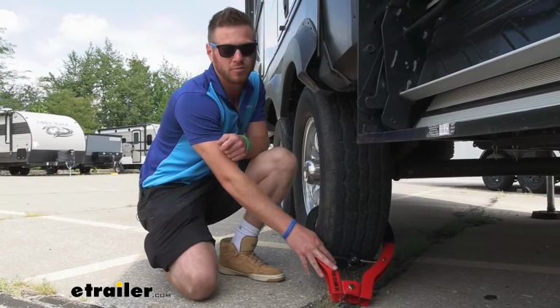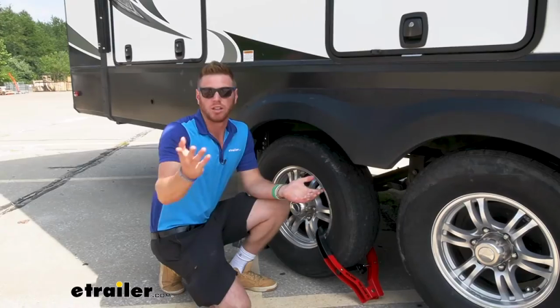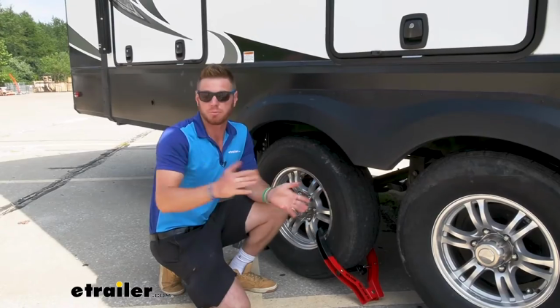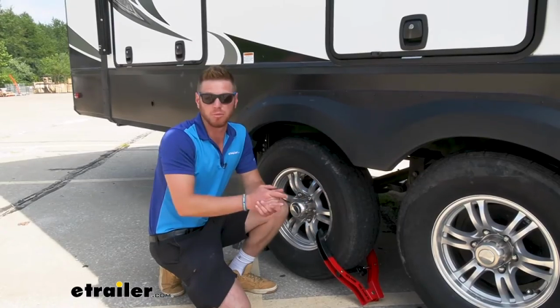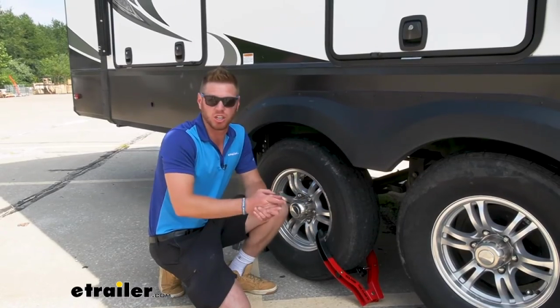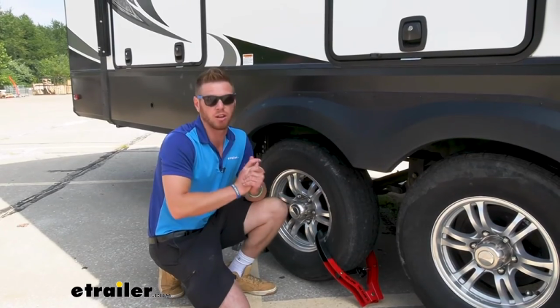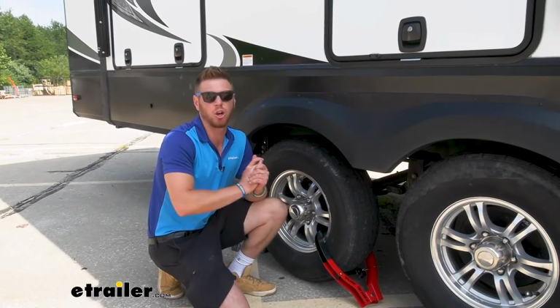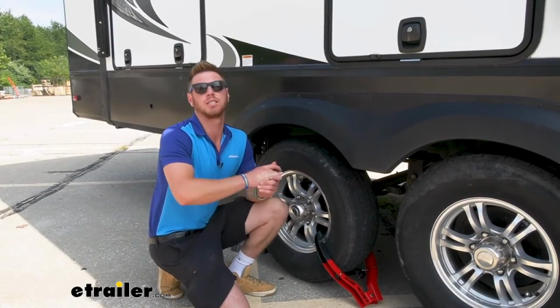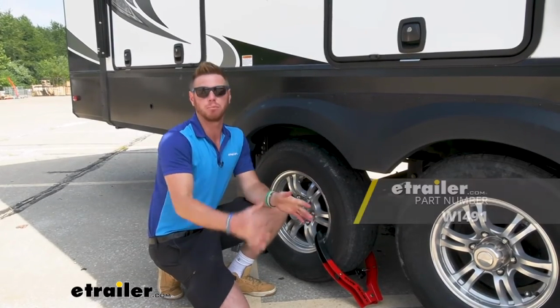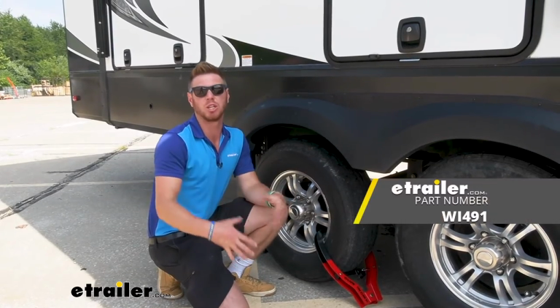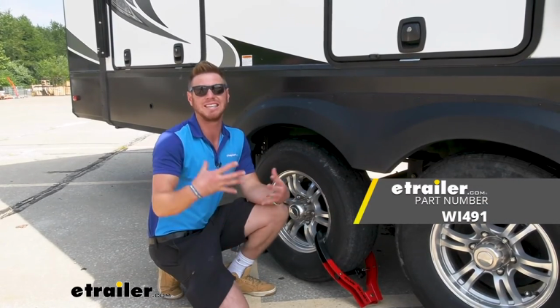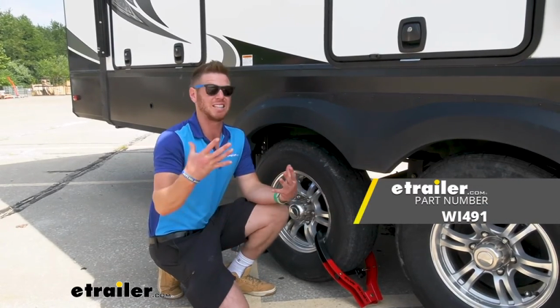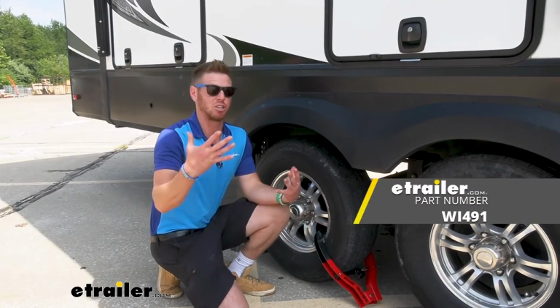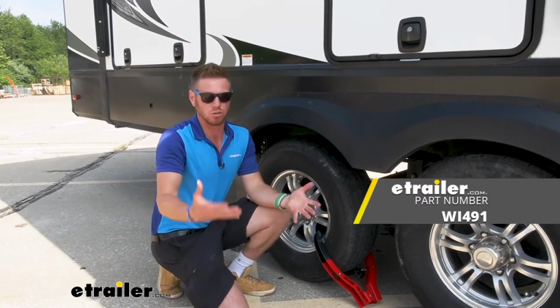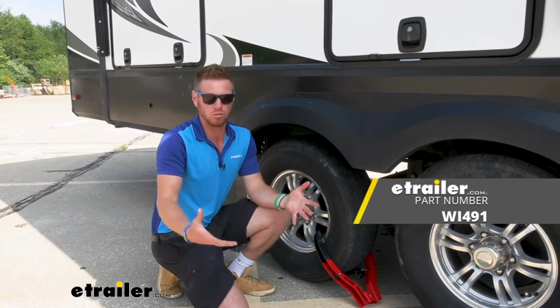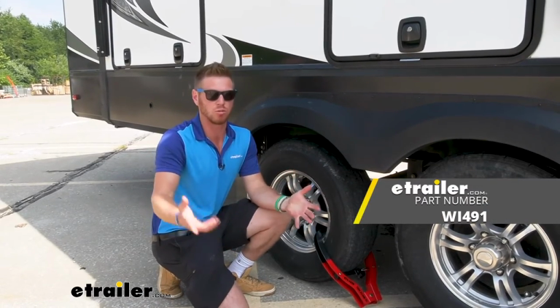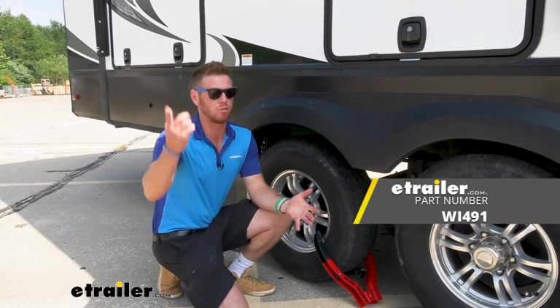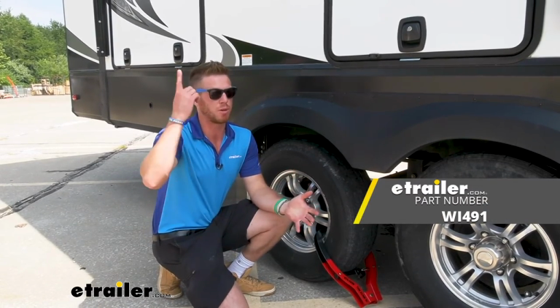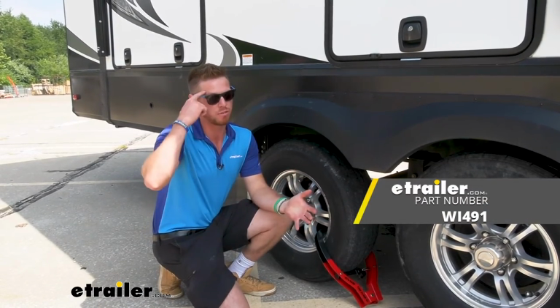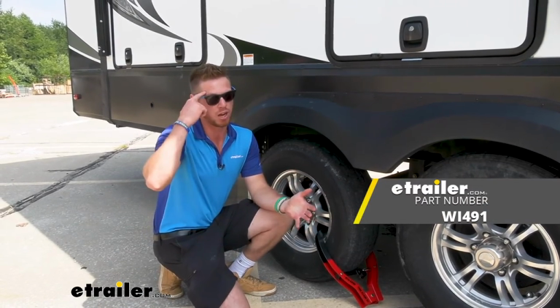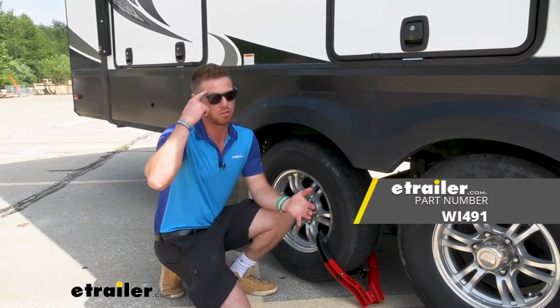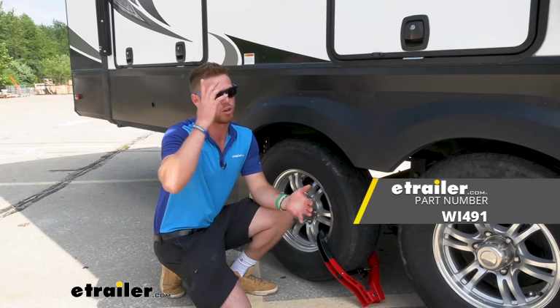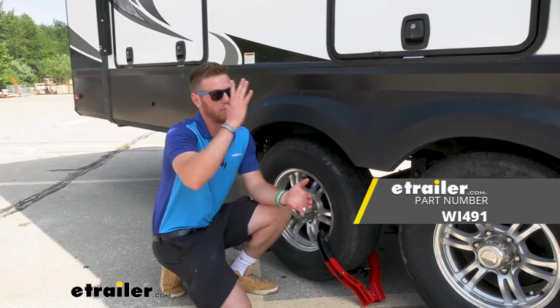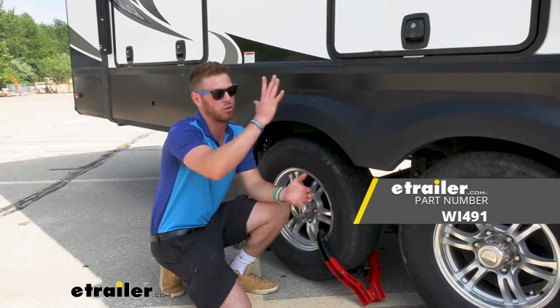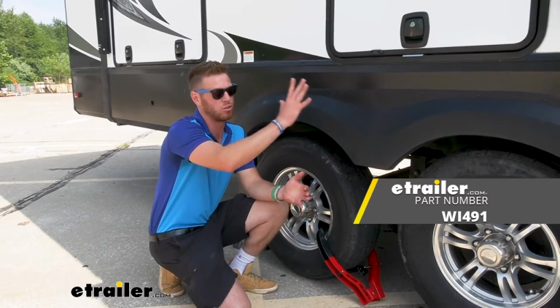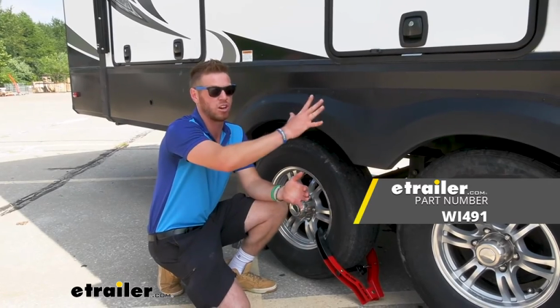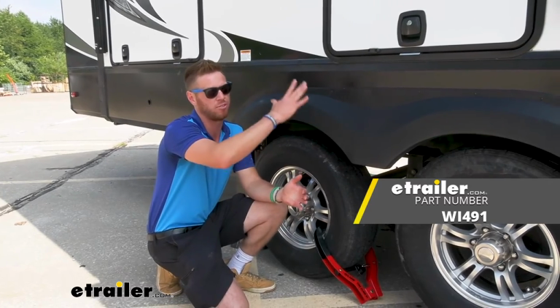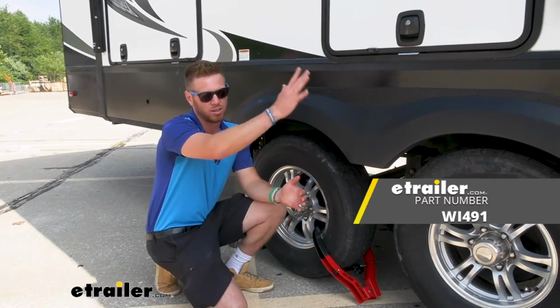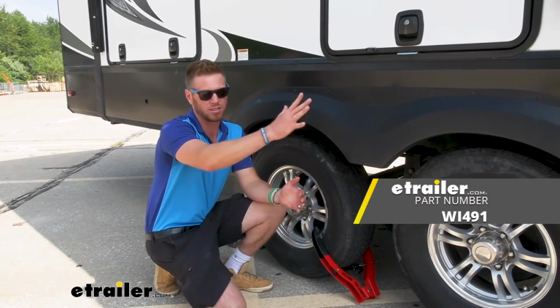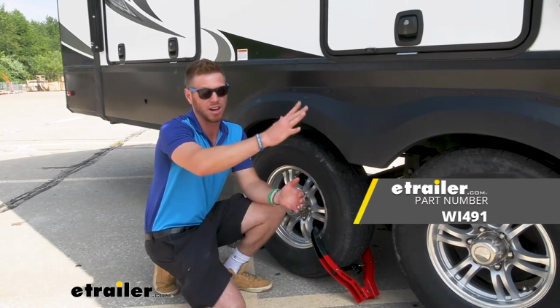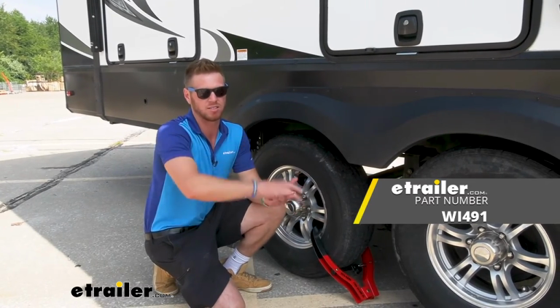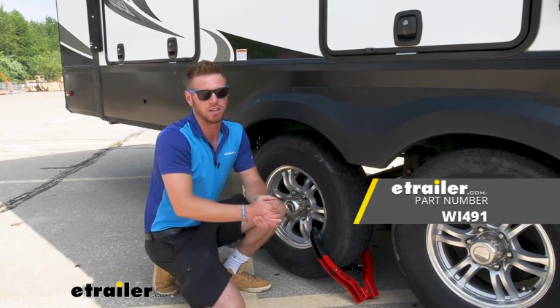And that's pretty much it — a very simple and easy thing to do to give you peace of mind whenever your stuff is not in sight.